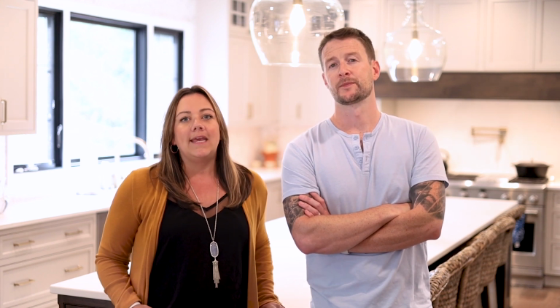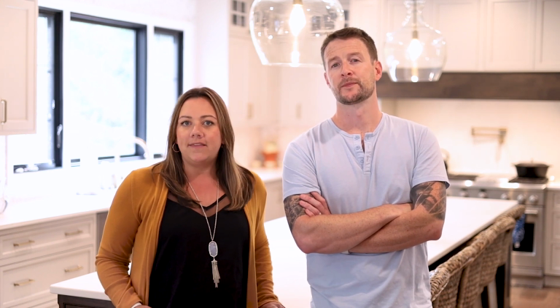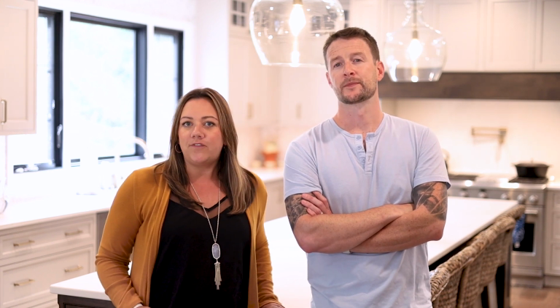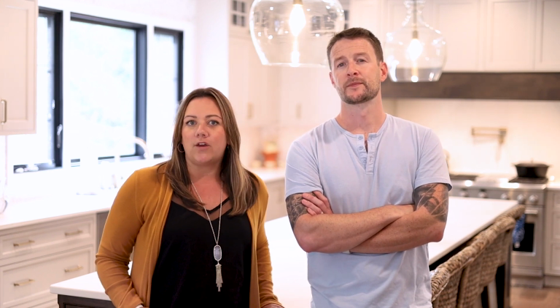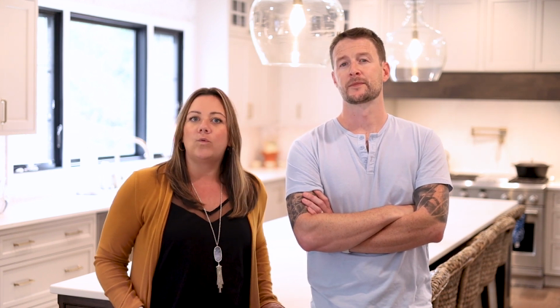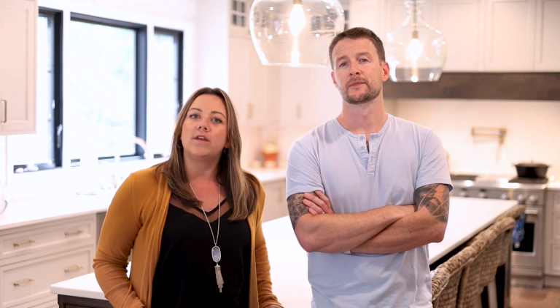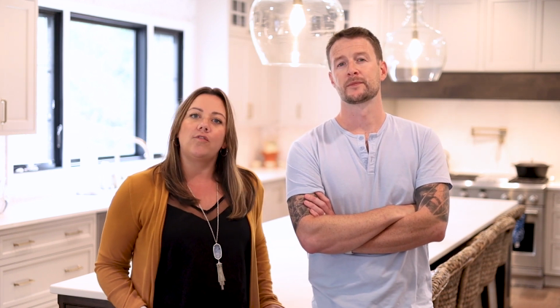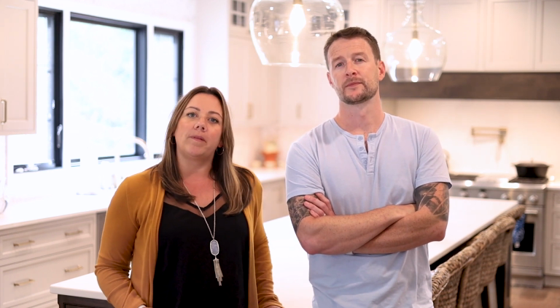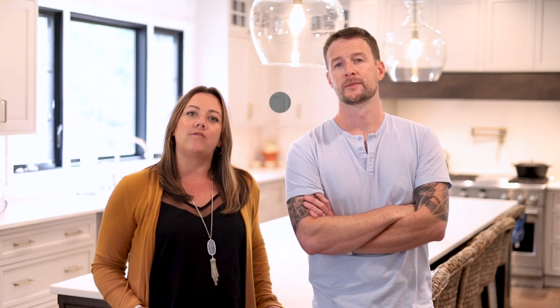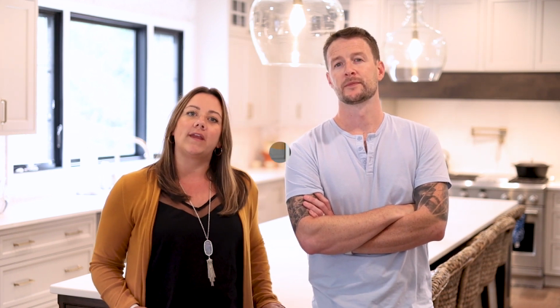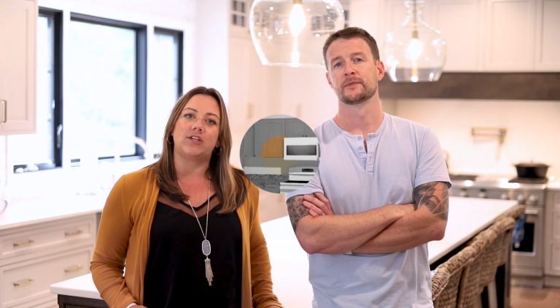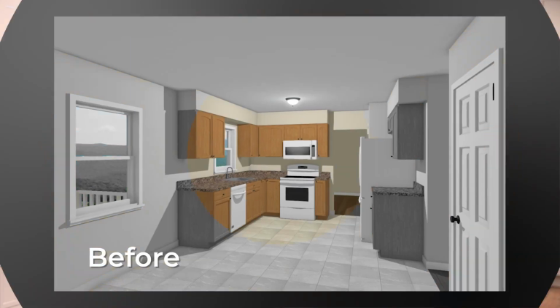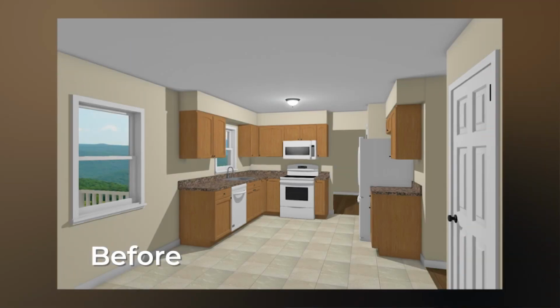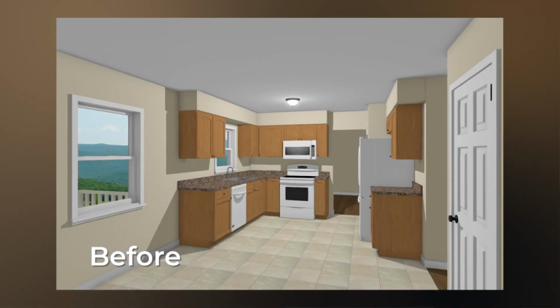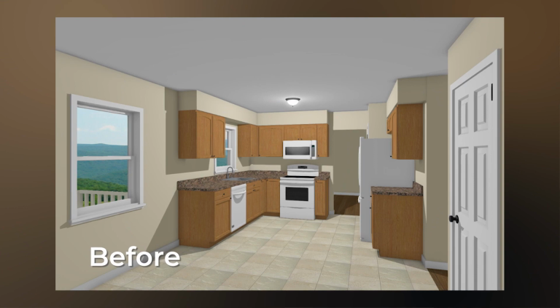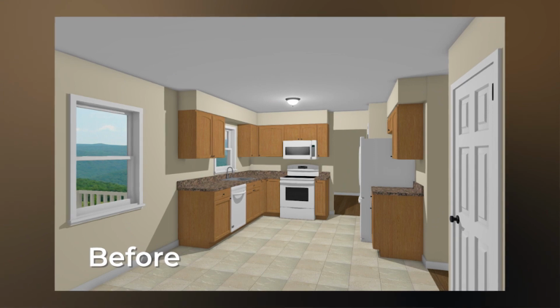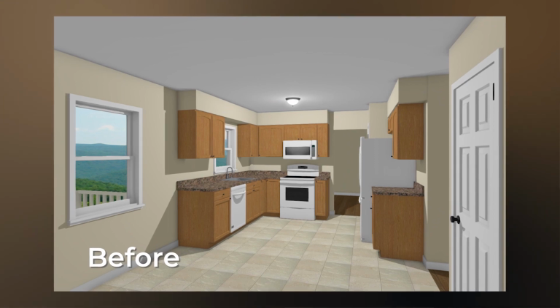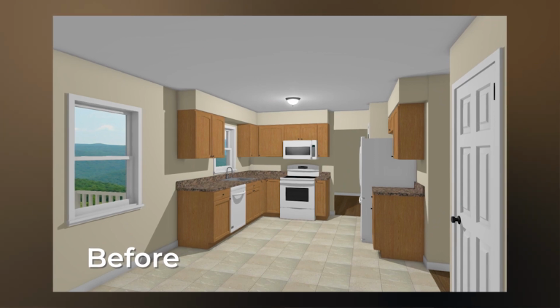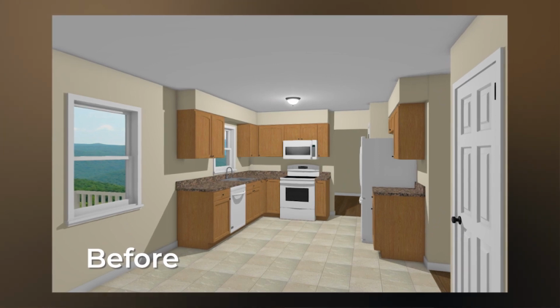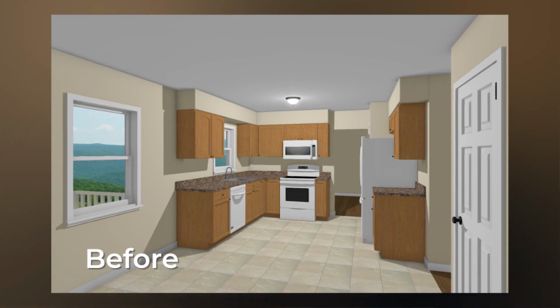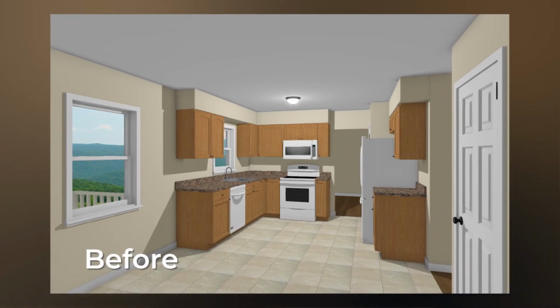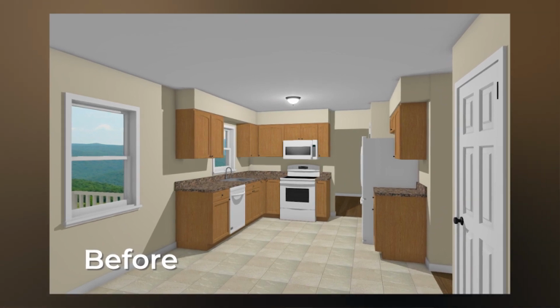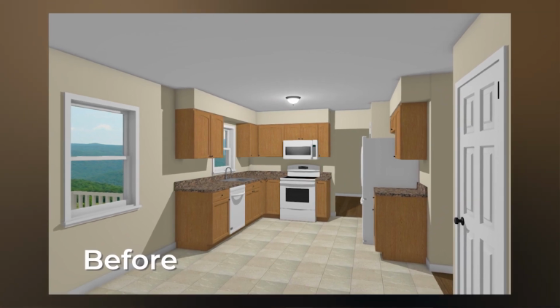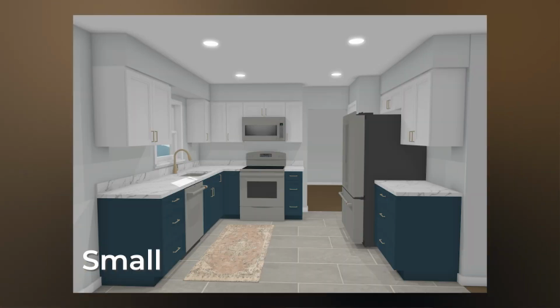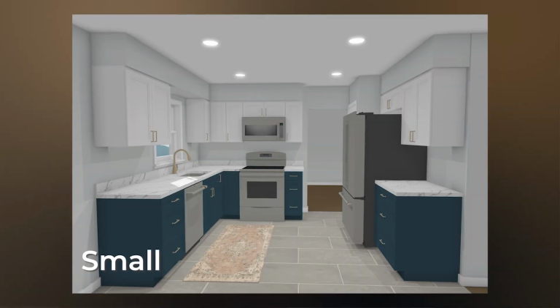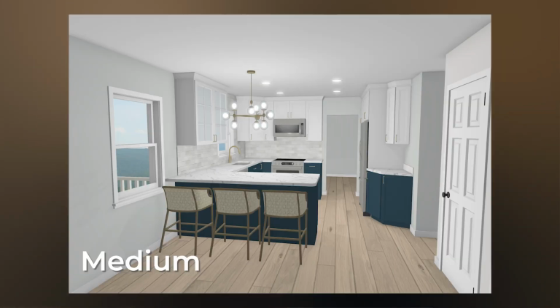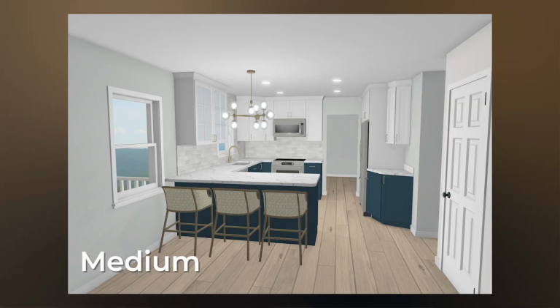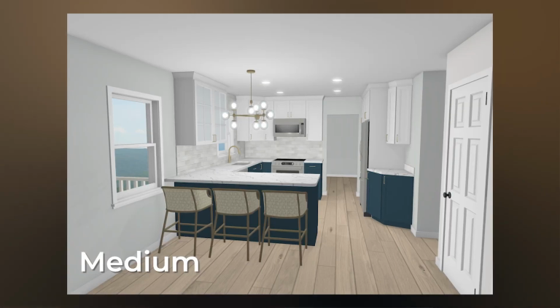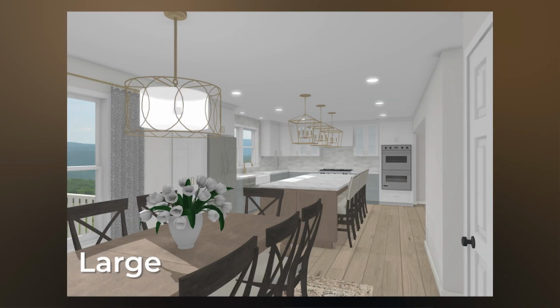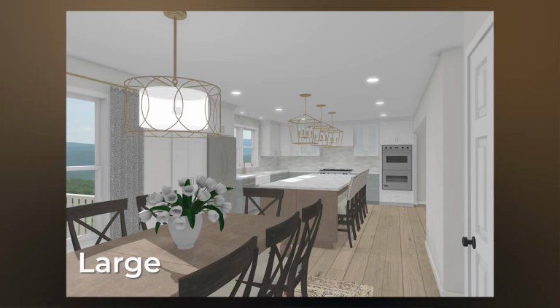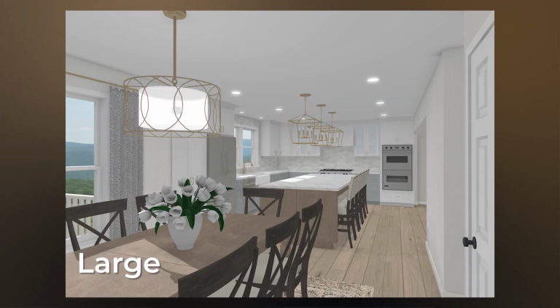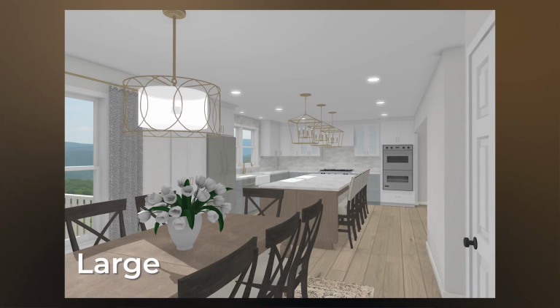In this video, we'll look at the floor plan for a kitchen and discuss what work is done, as well as the price points for small, medium, and large renovations.